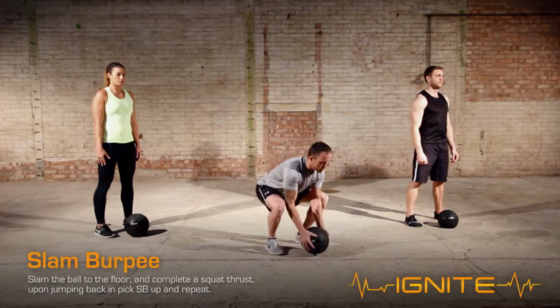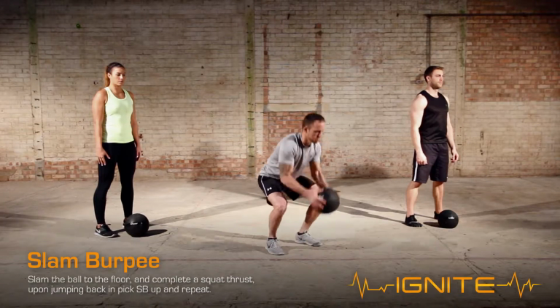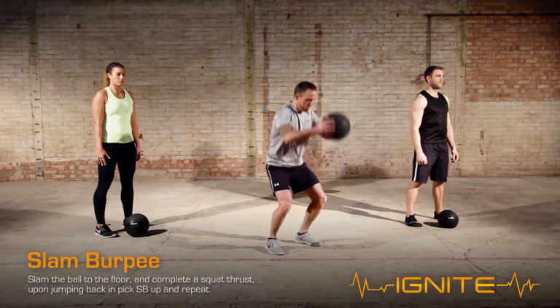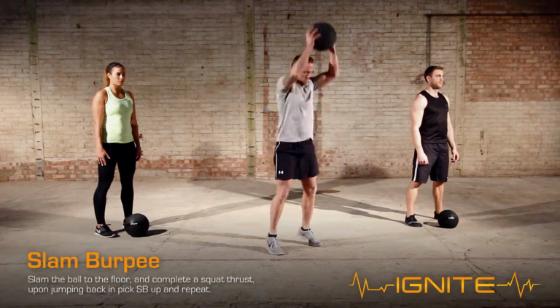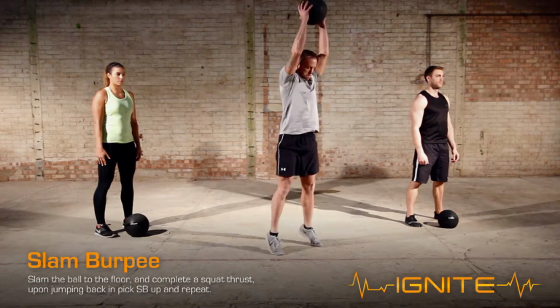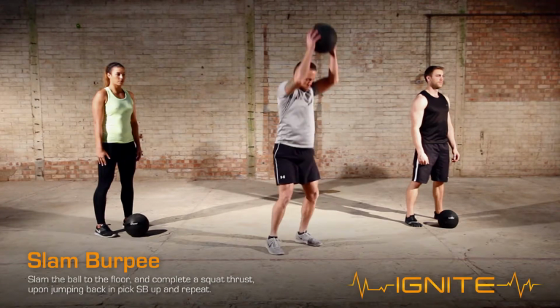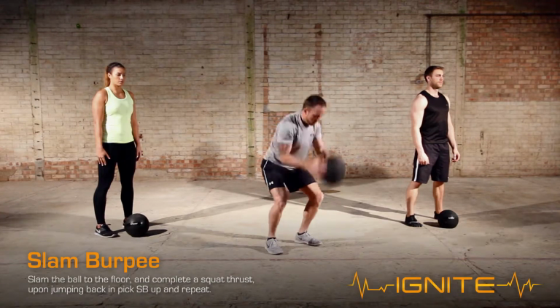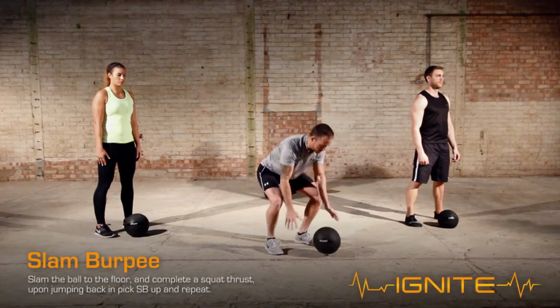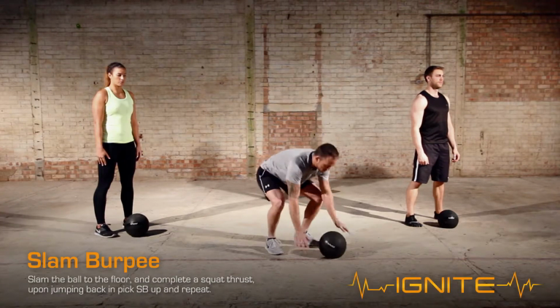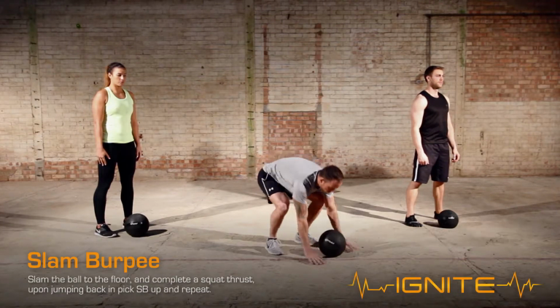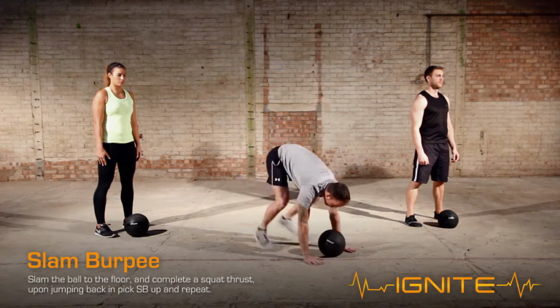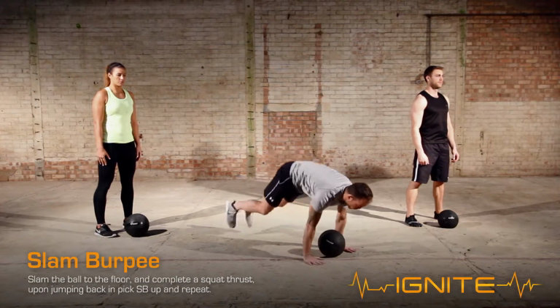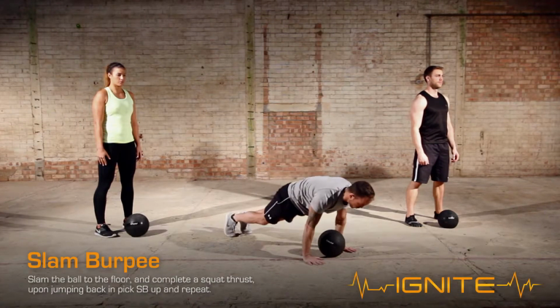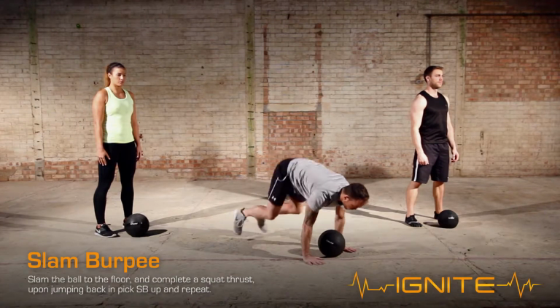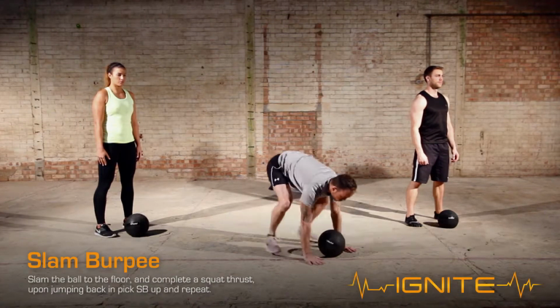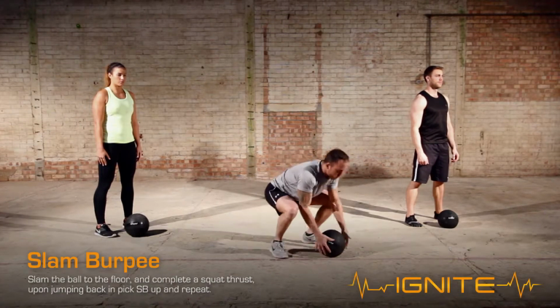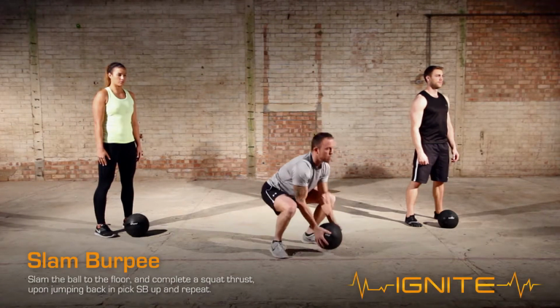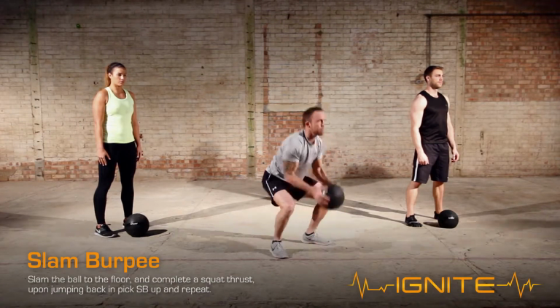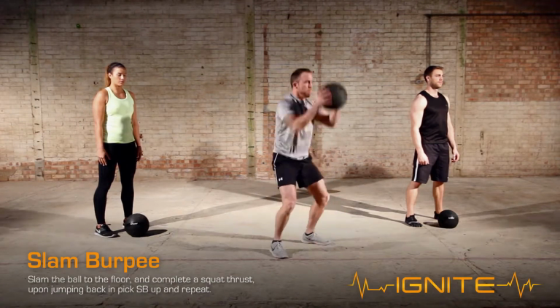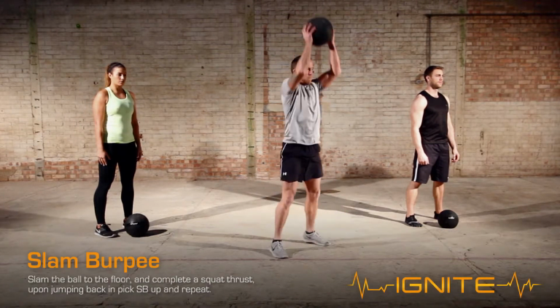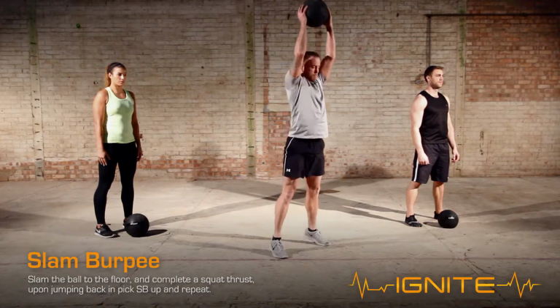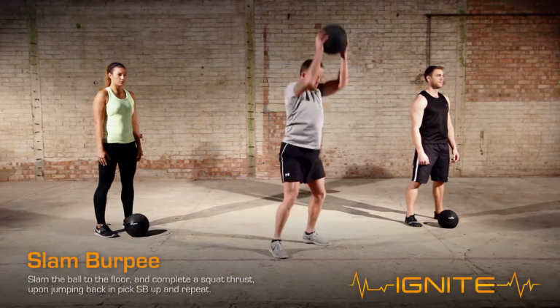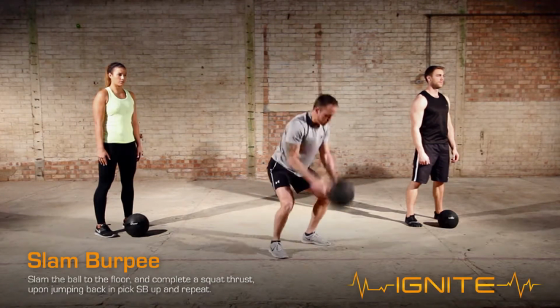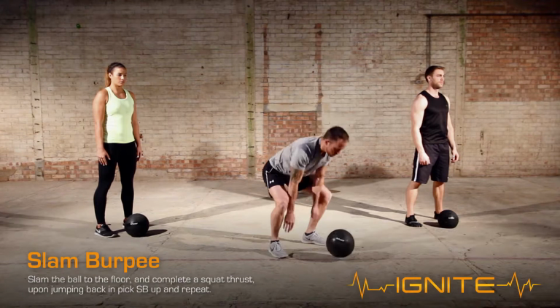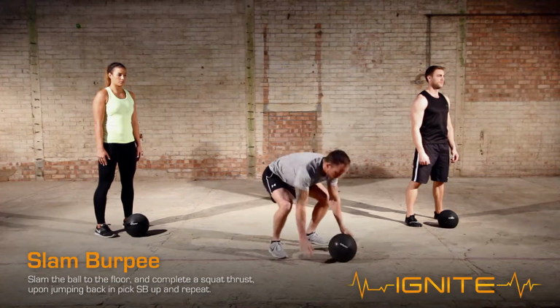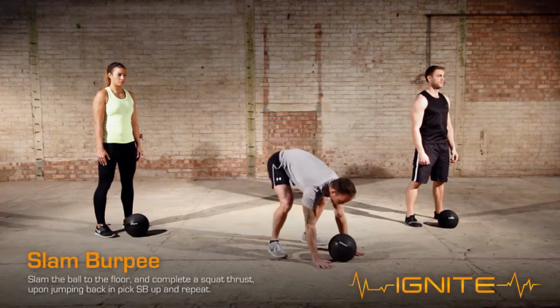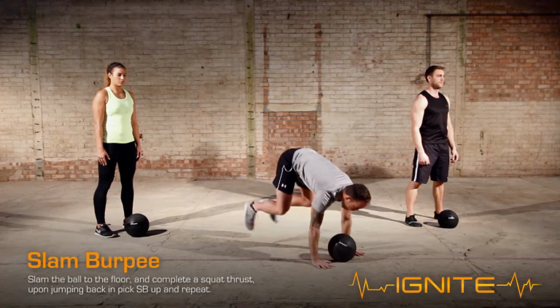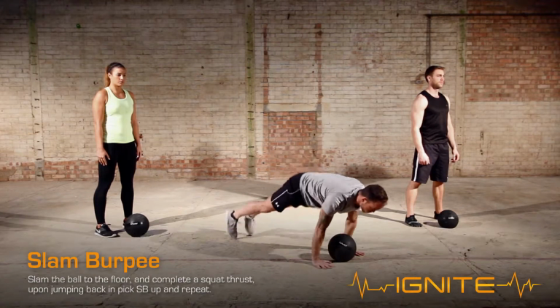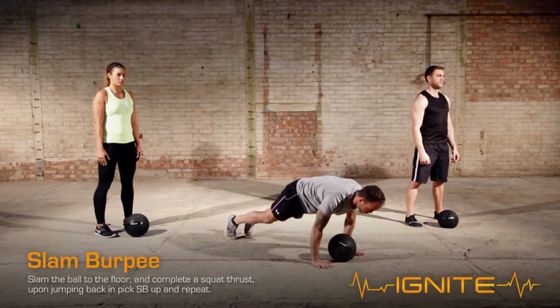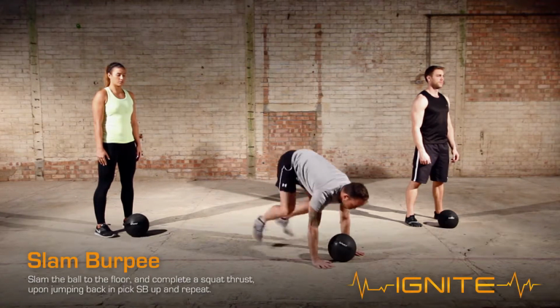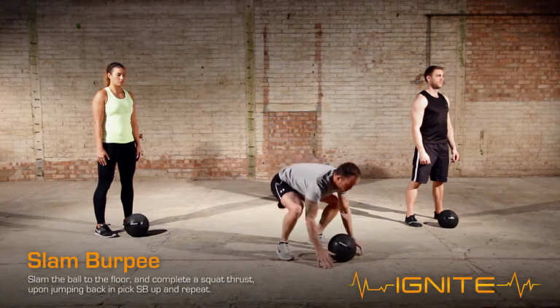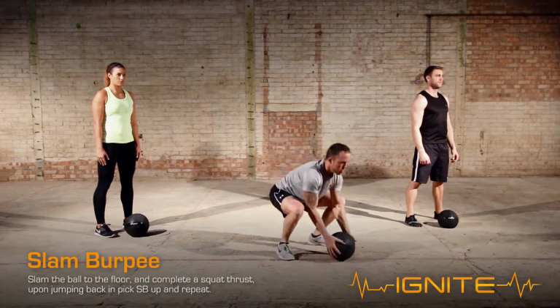Slam the ball to the floor and complete a squat thrust. Upon jumping back in, pick the slam ball up and repeat.